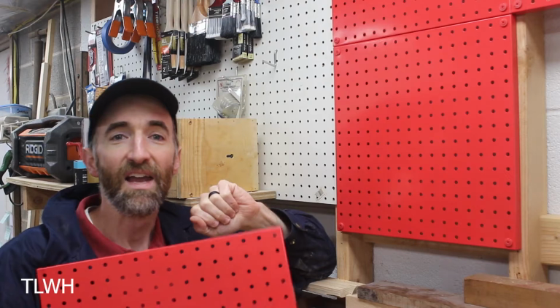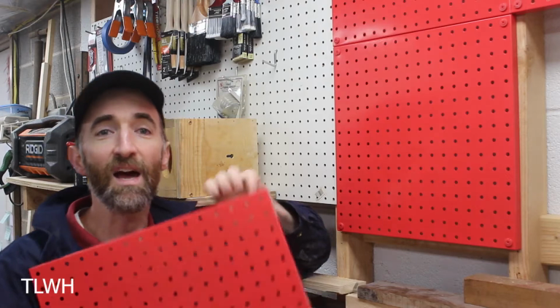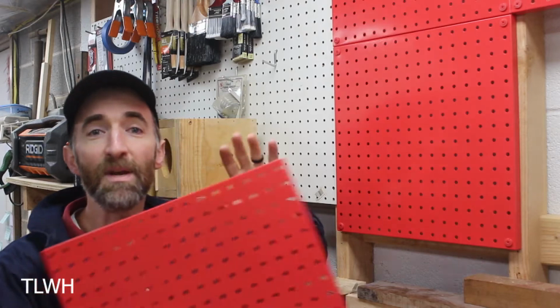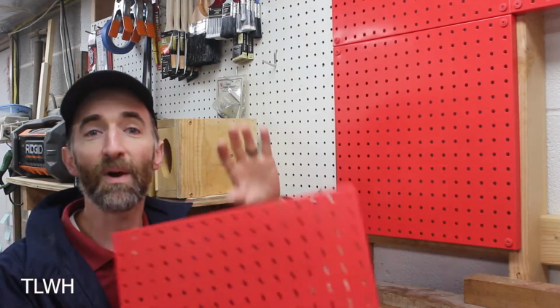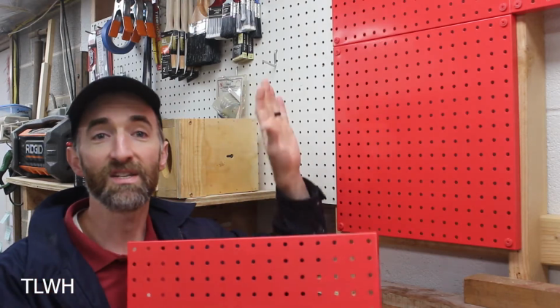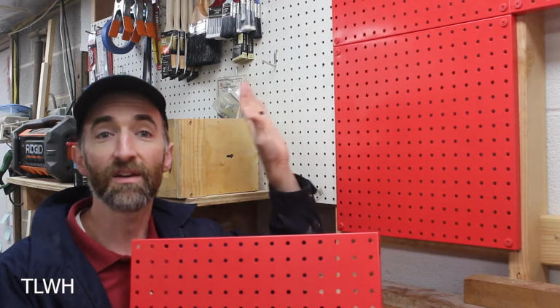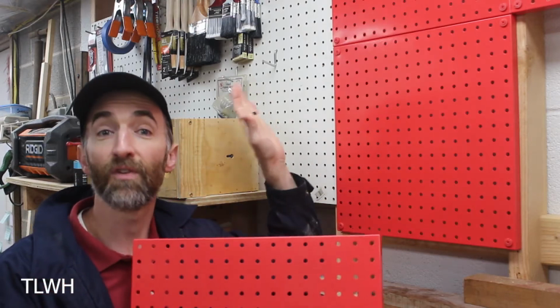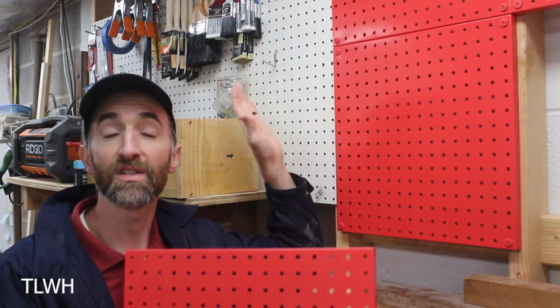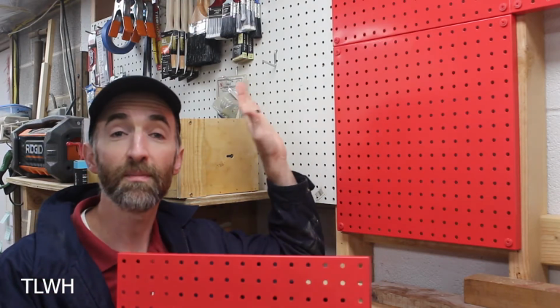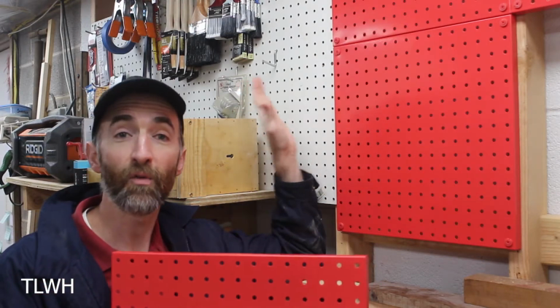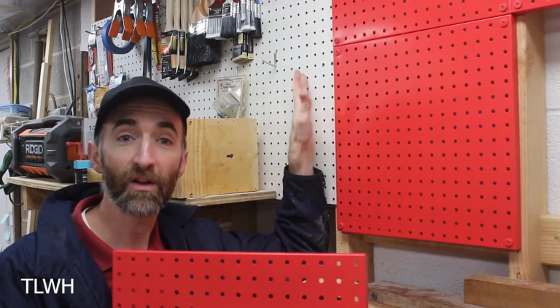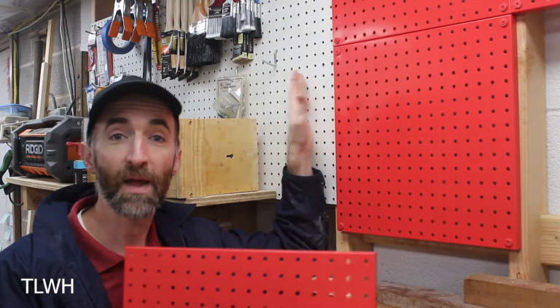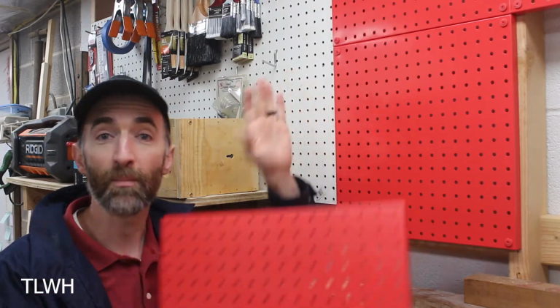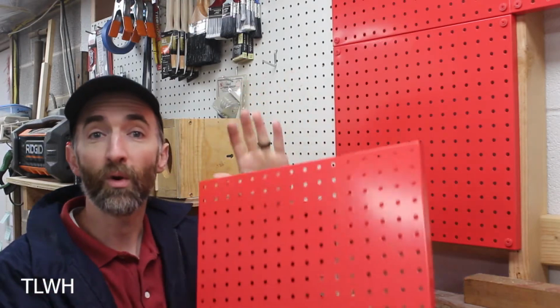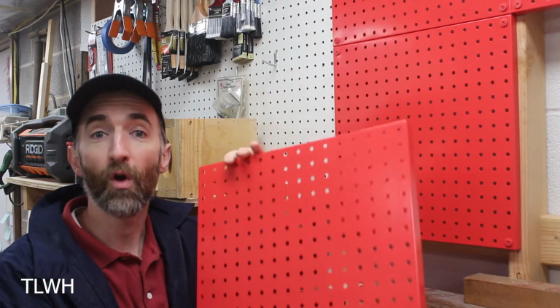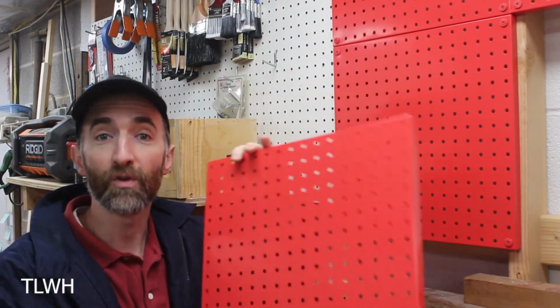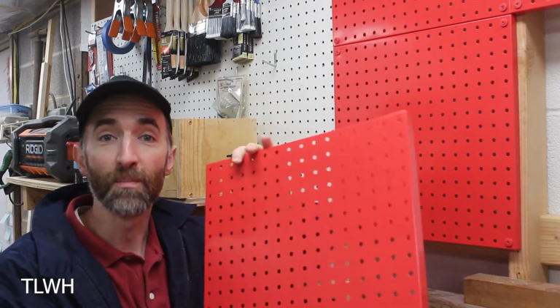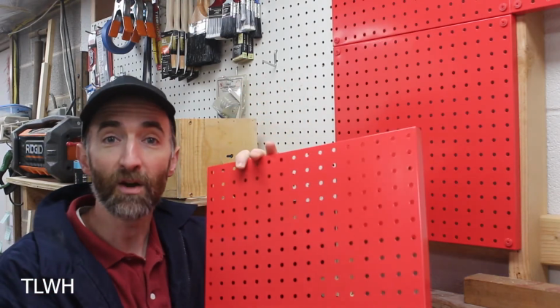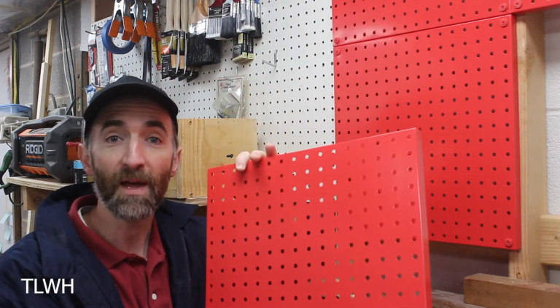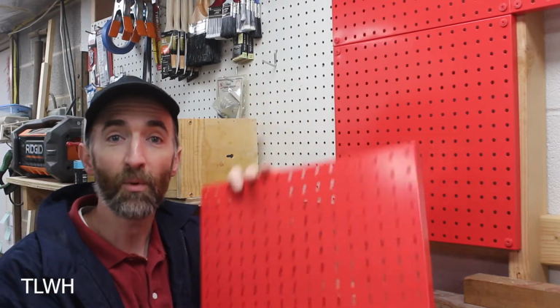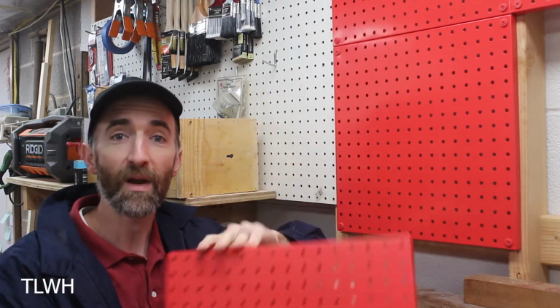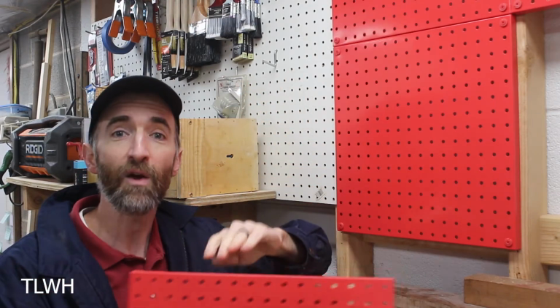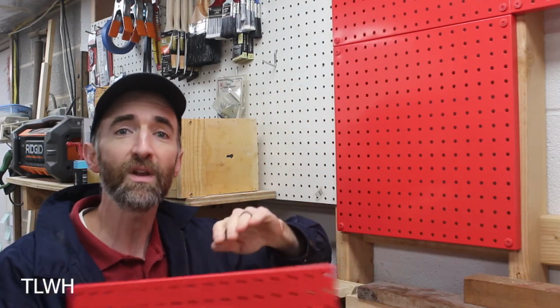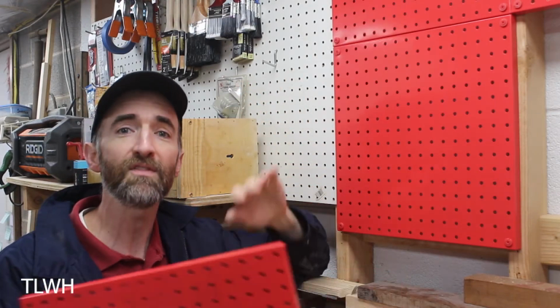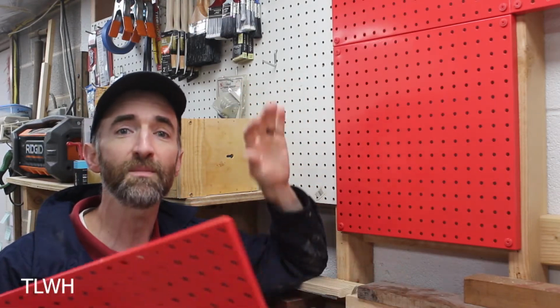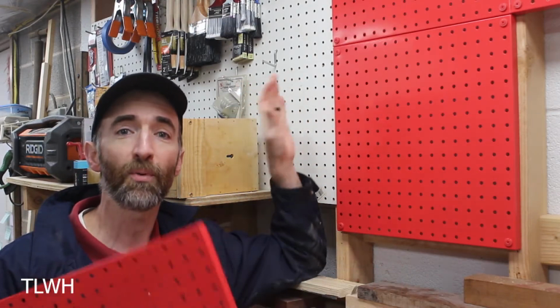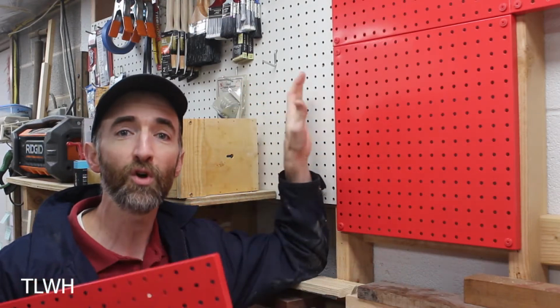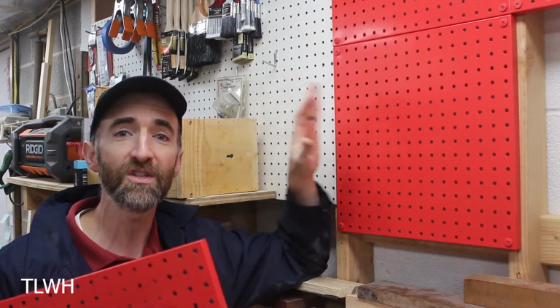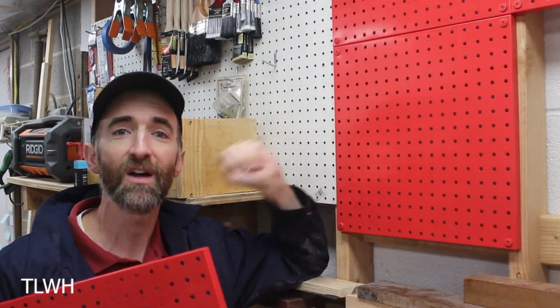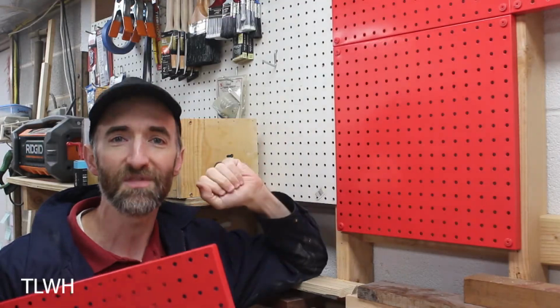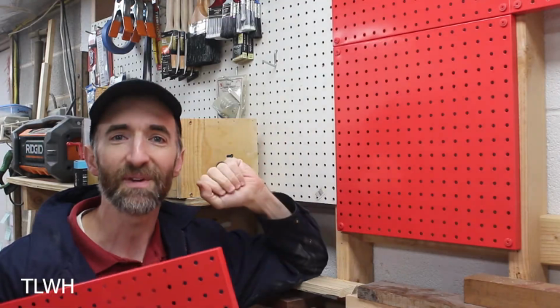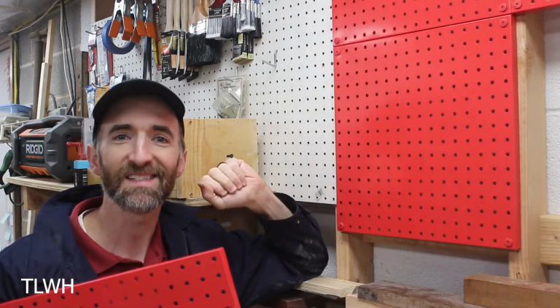I'm in the process of converting some regular pegboard over to metal pegboard and I want to give you some of the pros and cons of doing this.